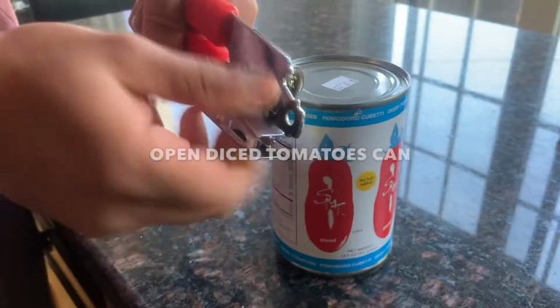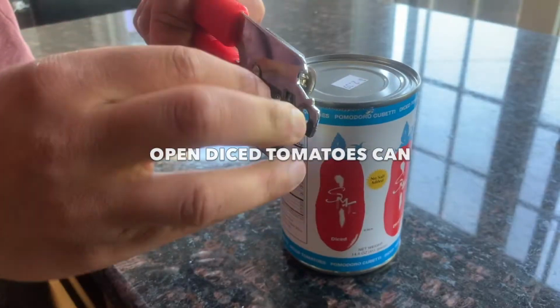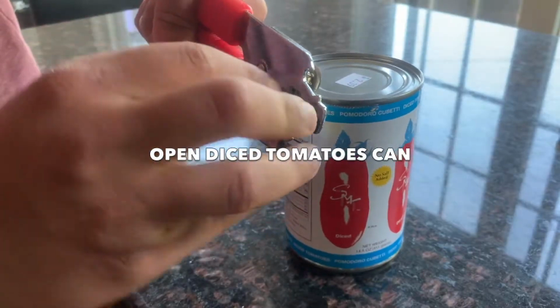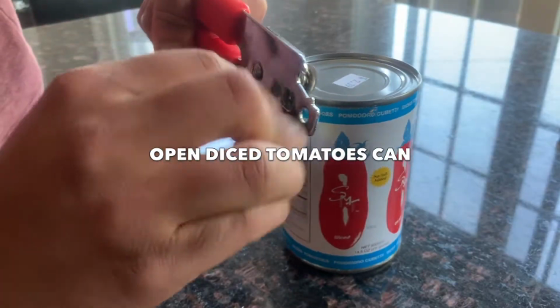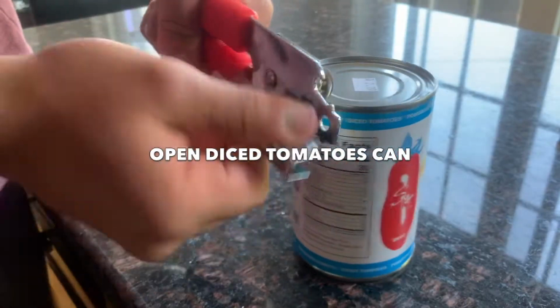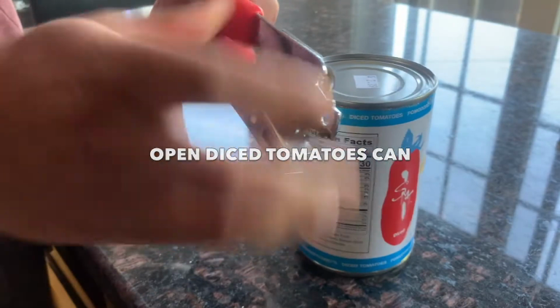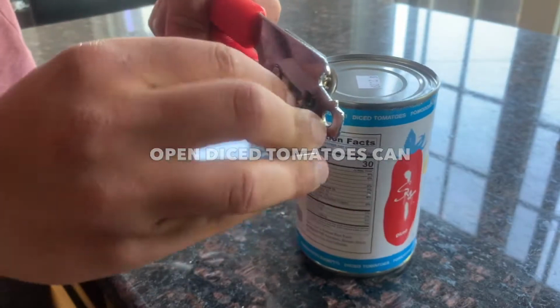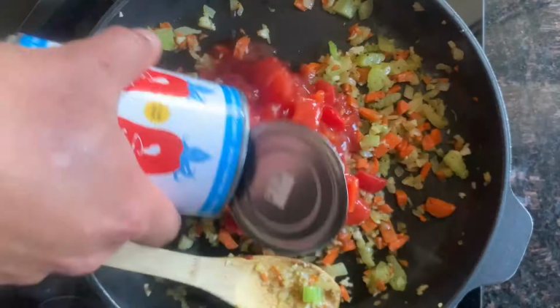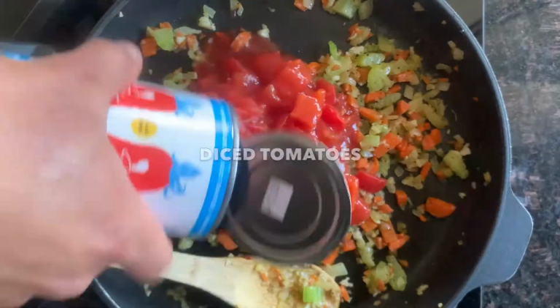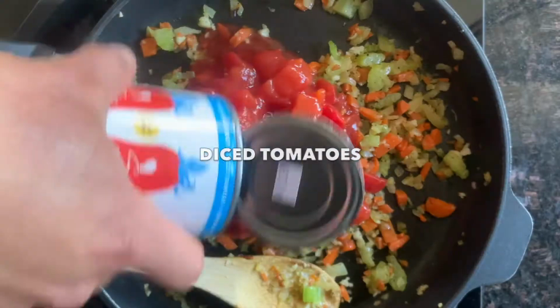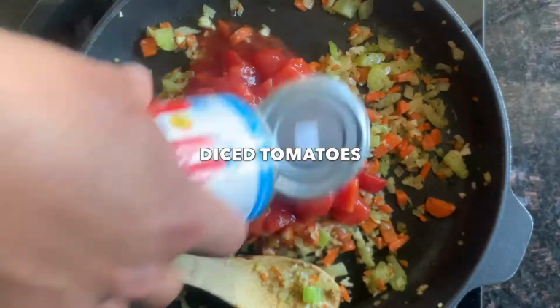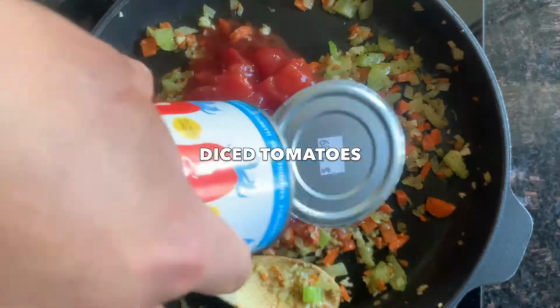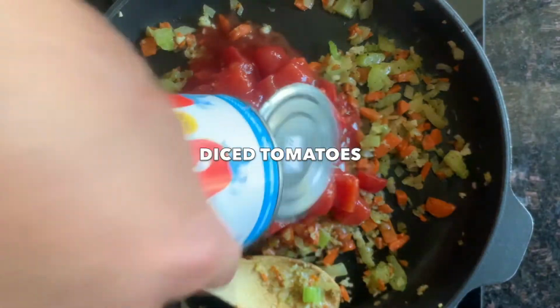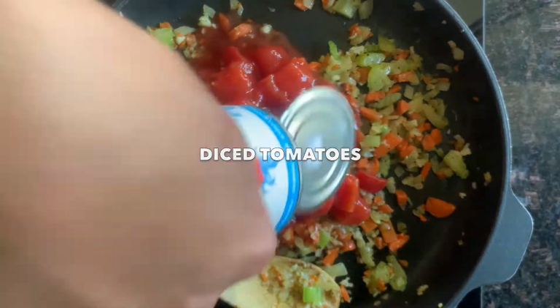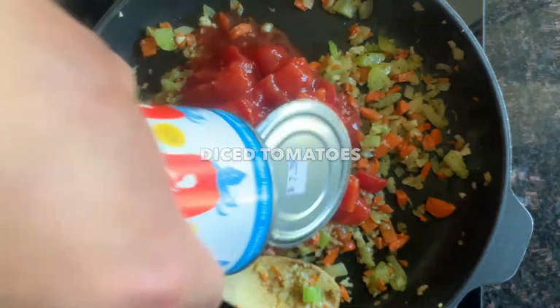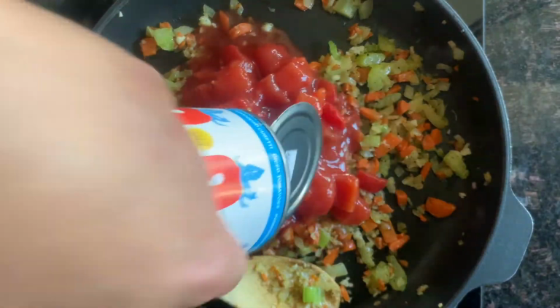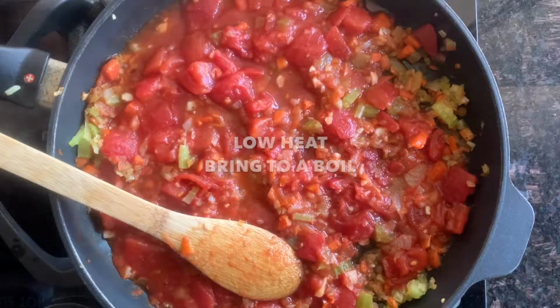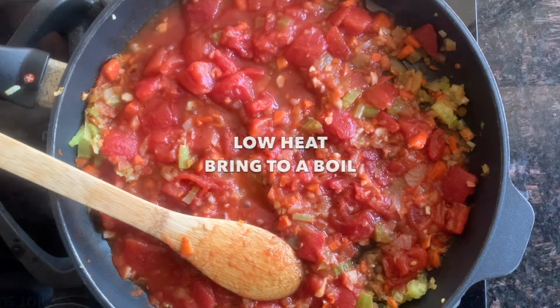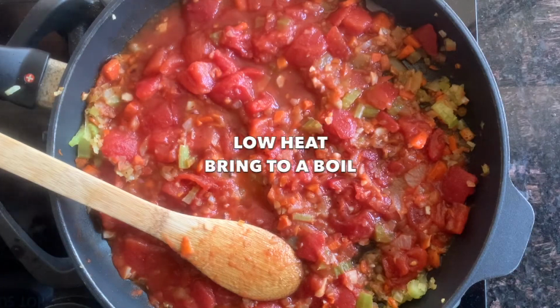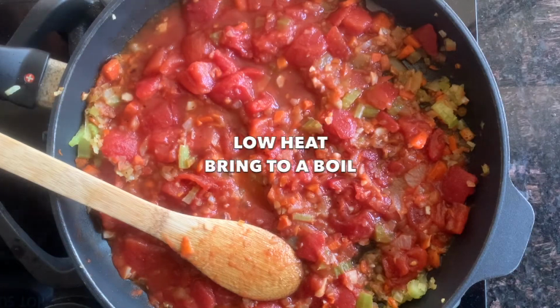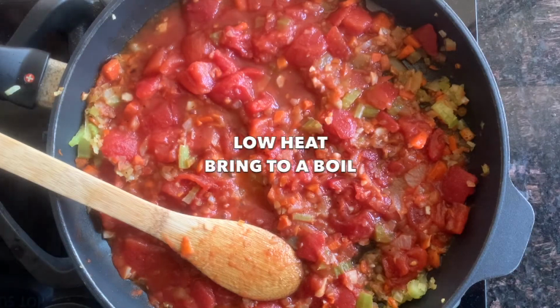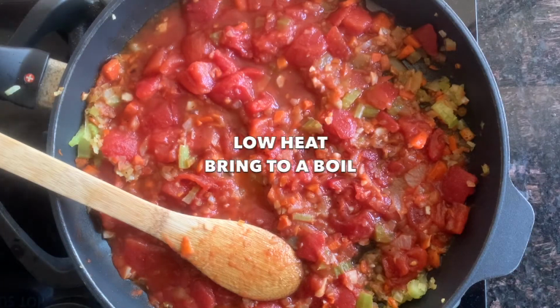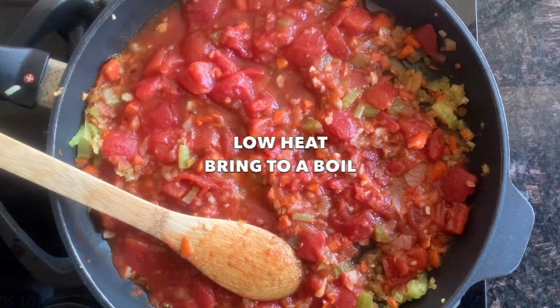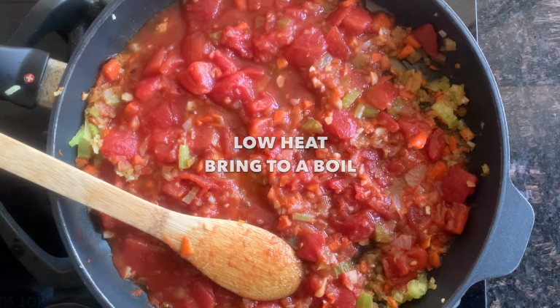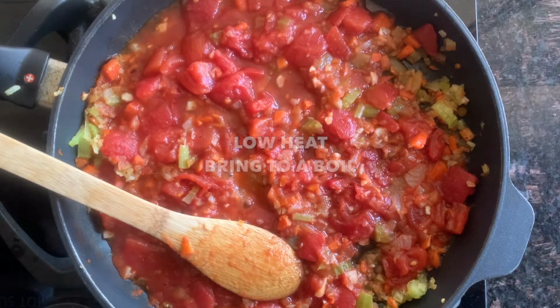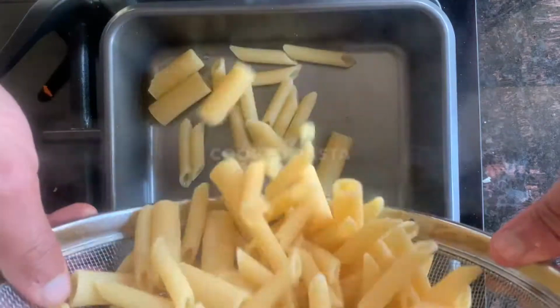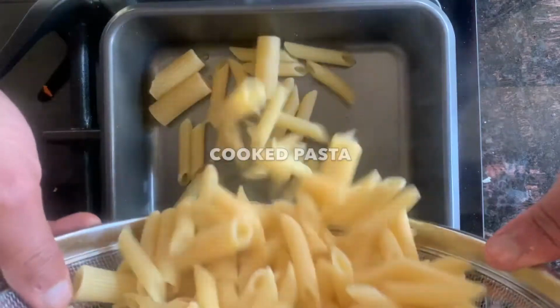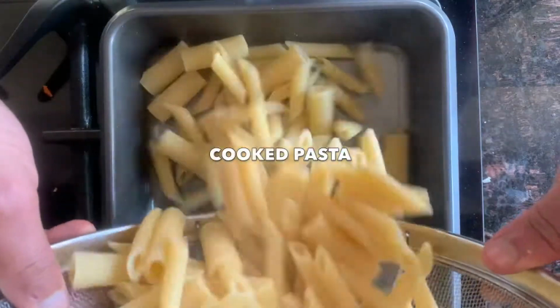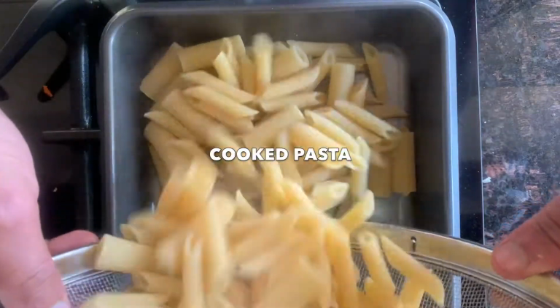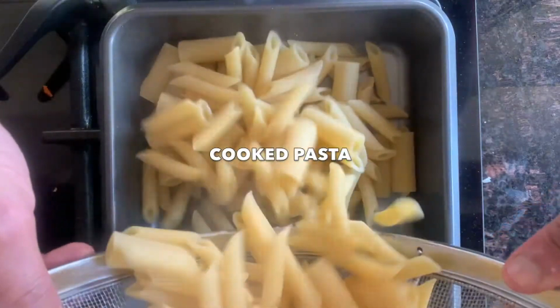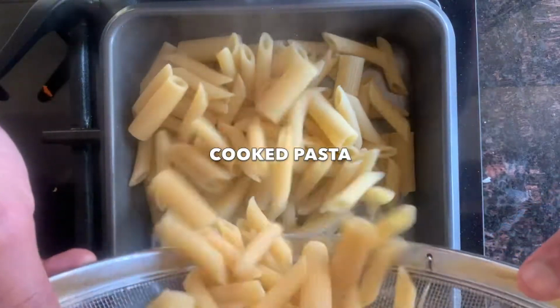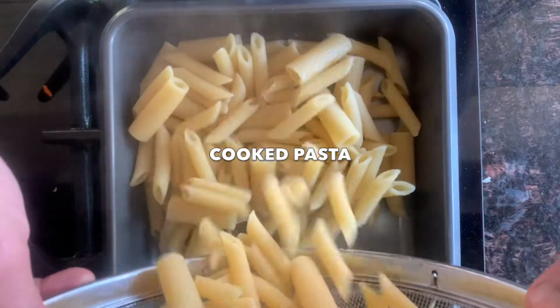Next add the garlic. Once it's nice and fragrant, open your can of diced tomatoes, put it into the pan, and bring it to a boil.